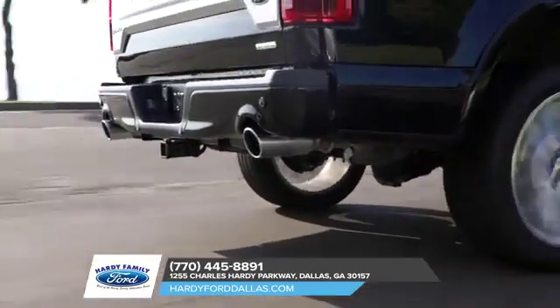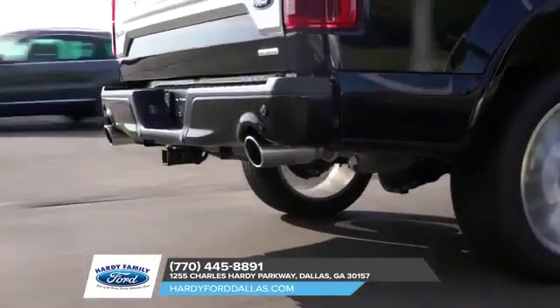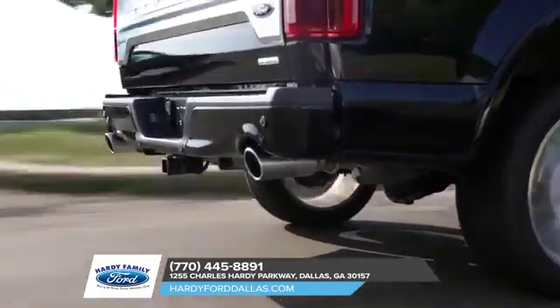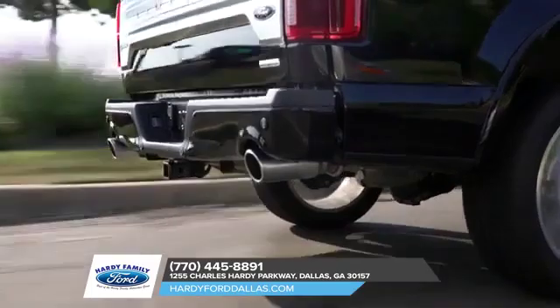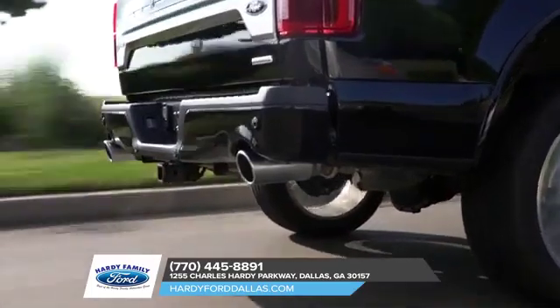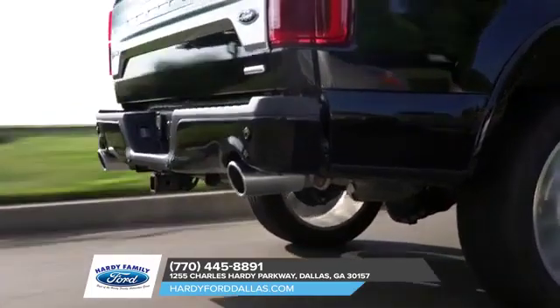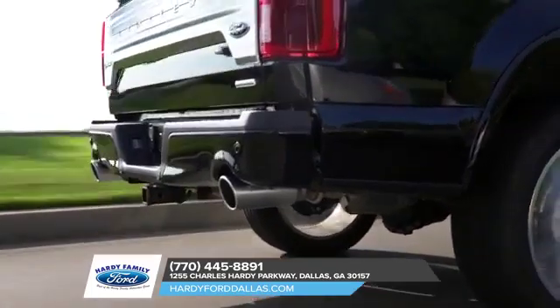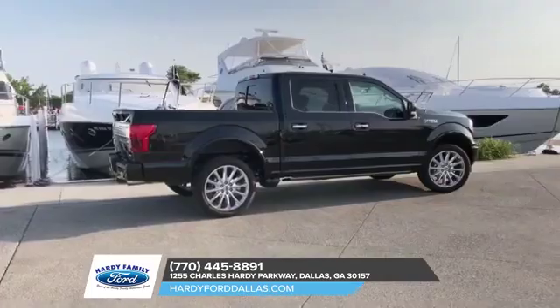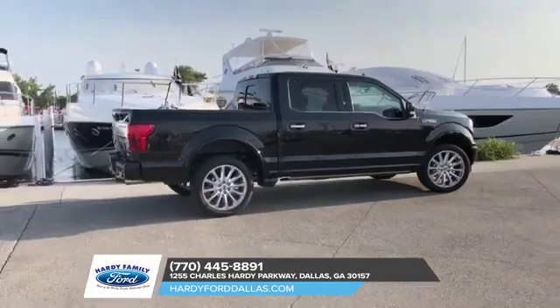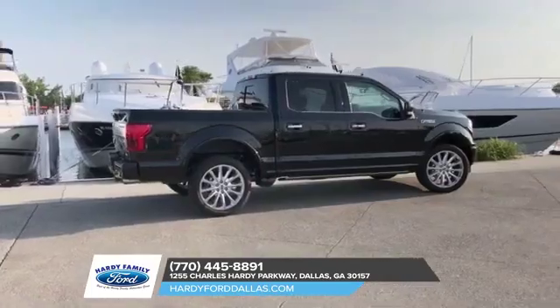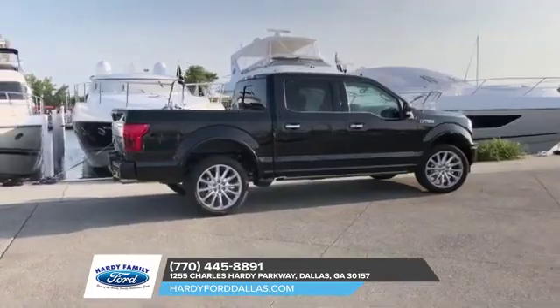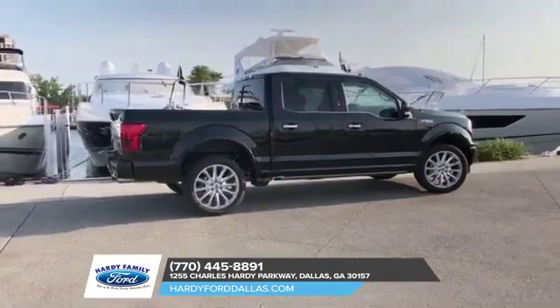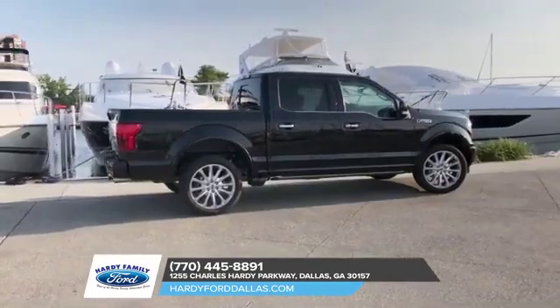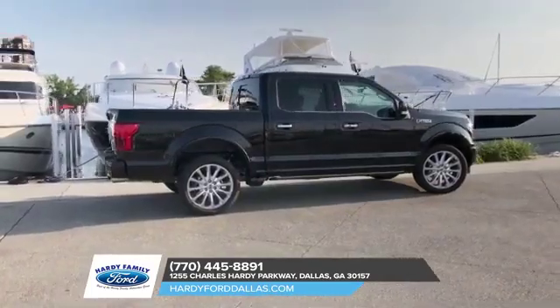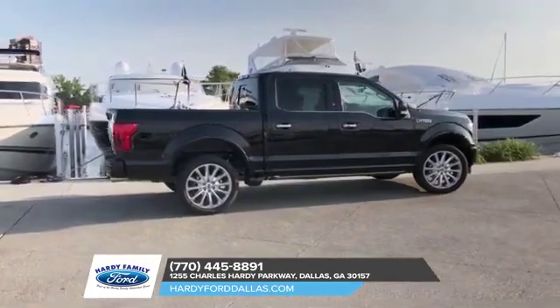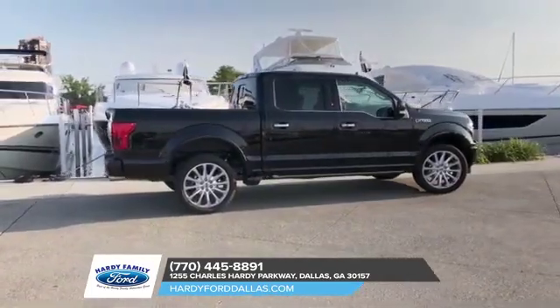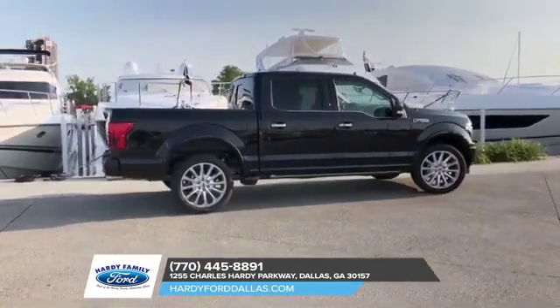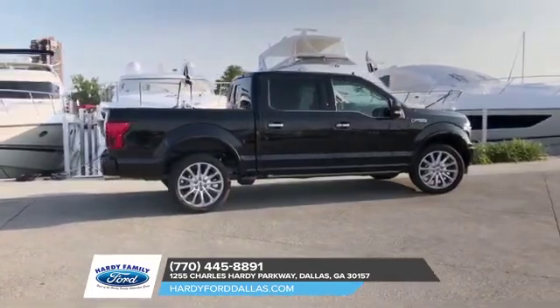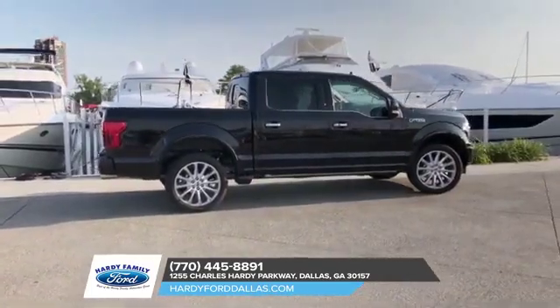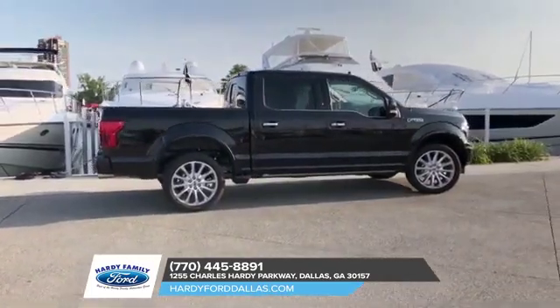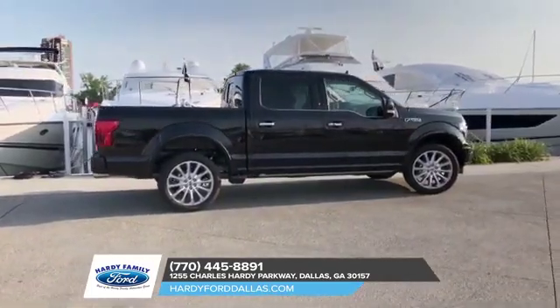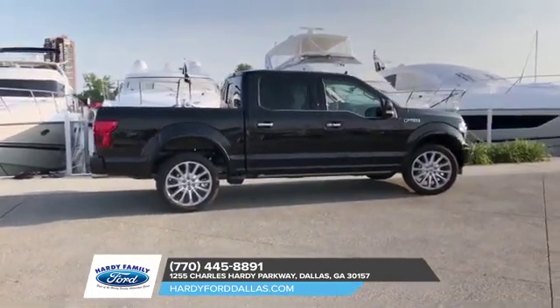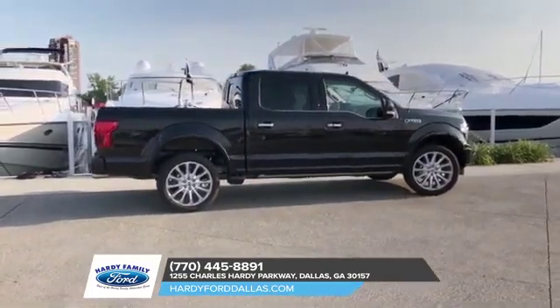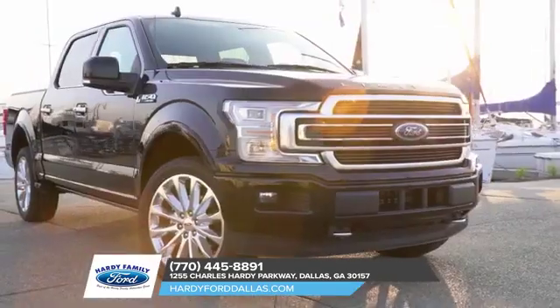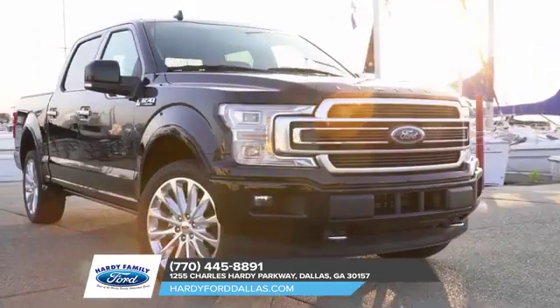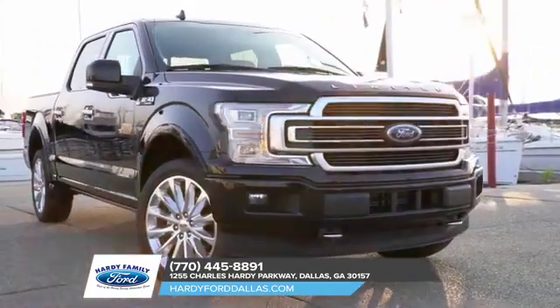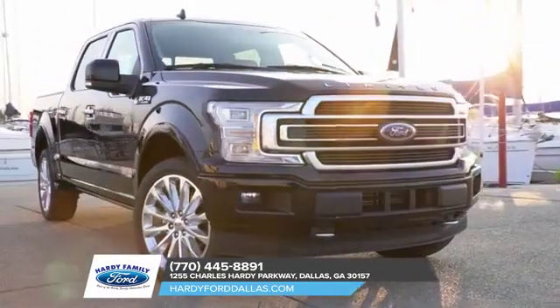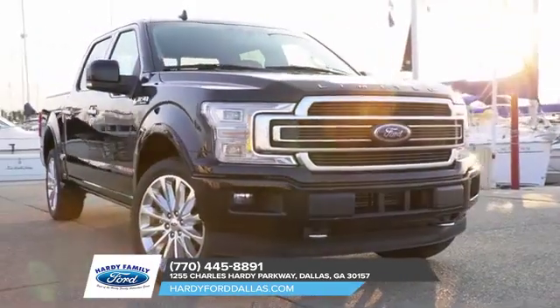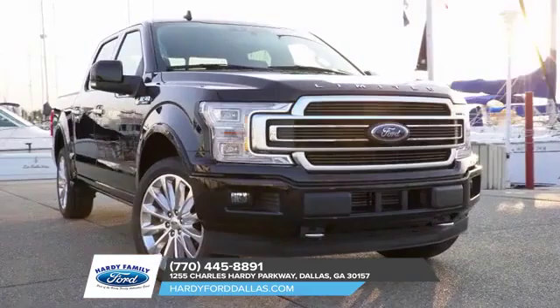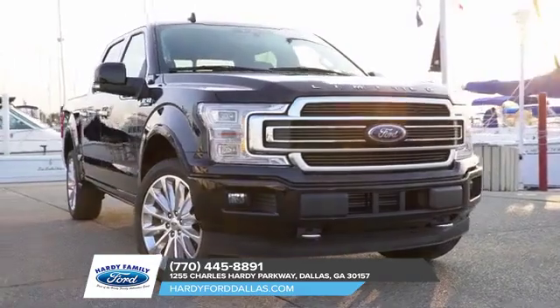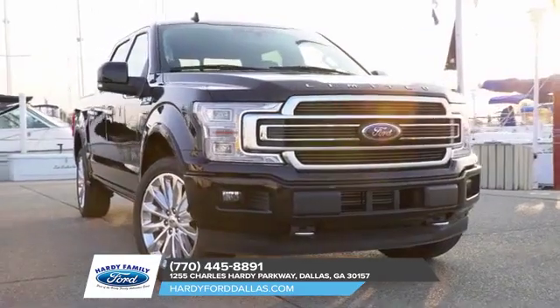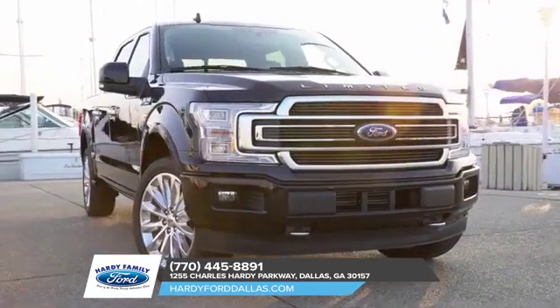In addition, all F-150s come with auto start-stop technology. What more could you ask for in a pickup truck?